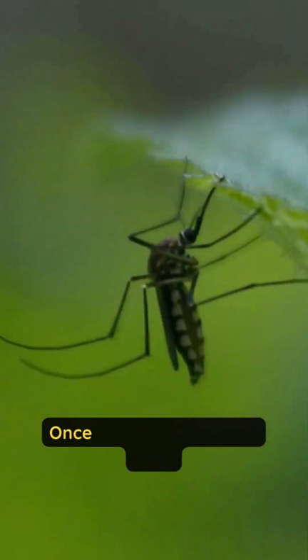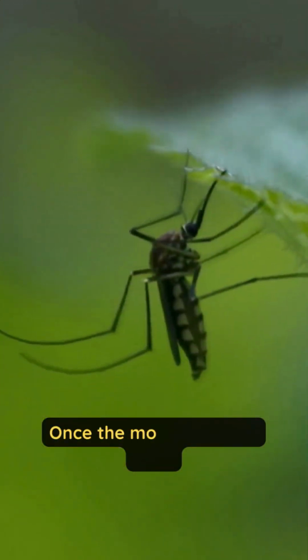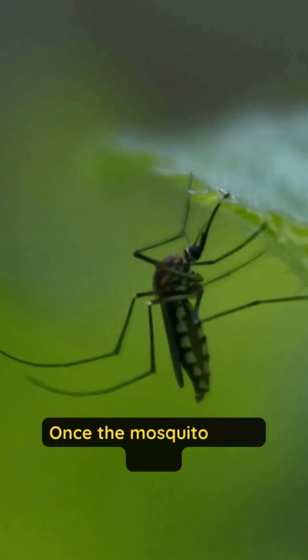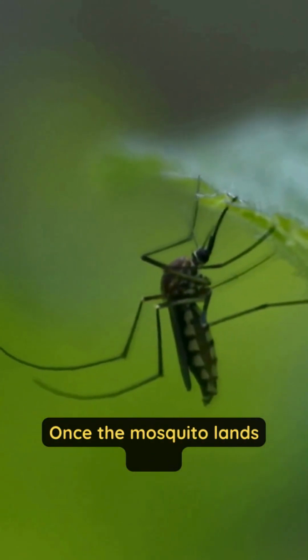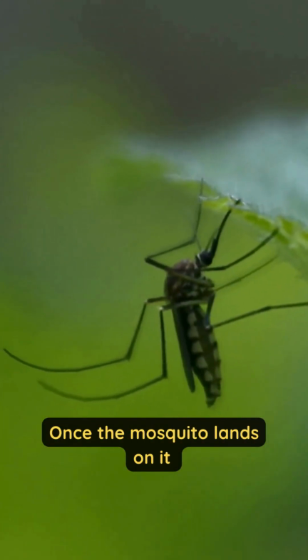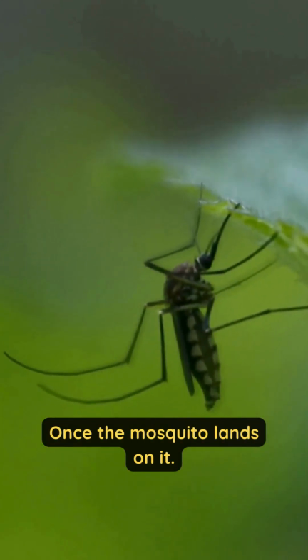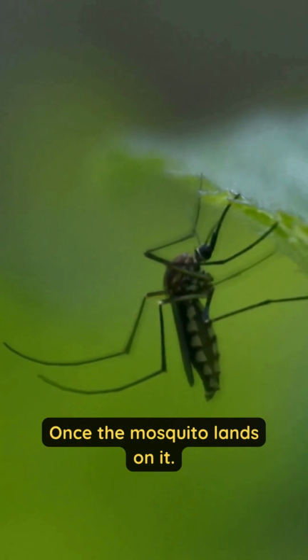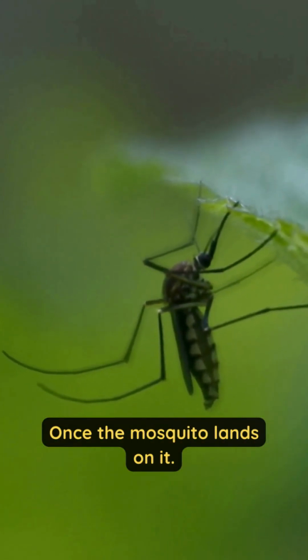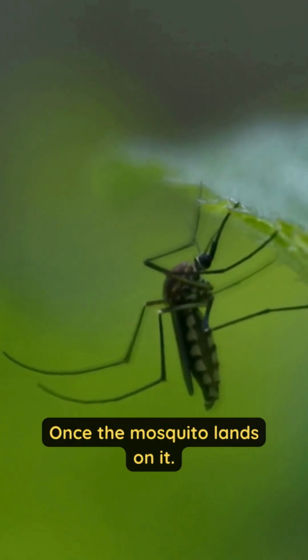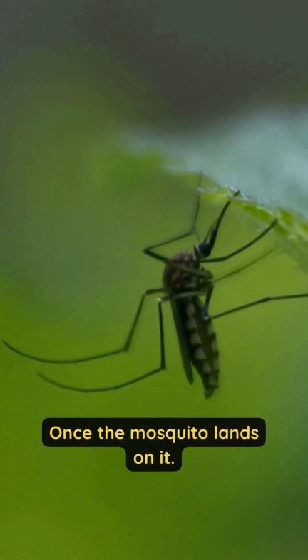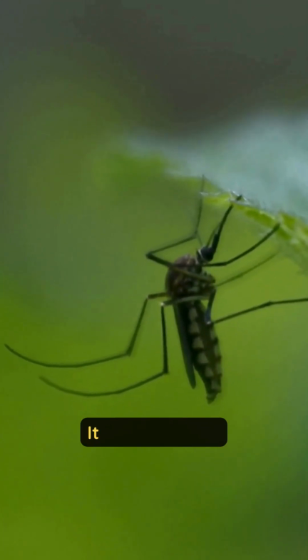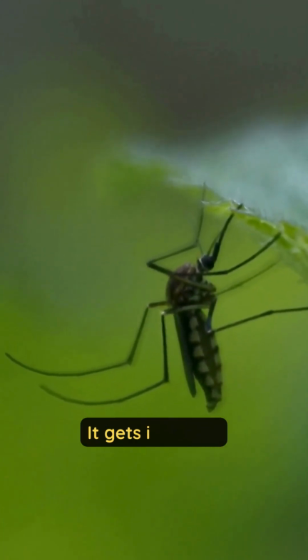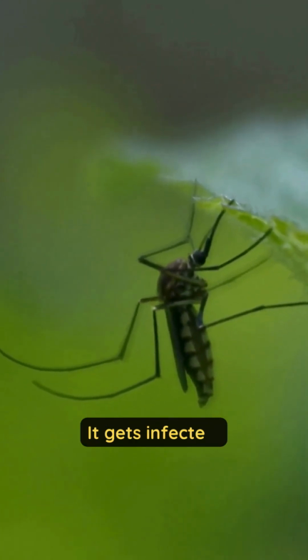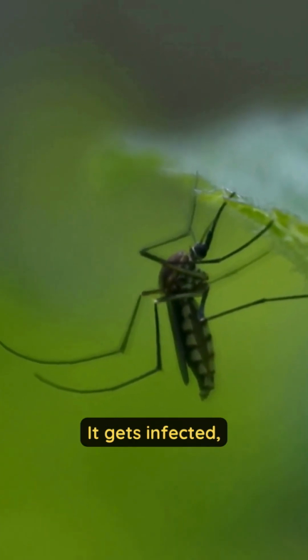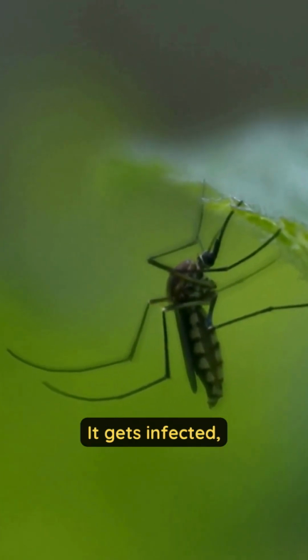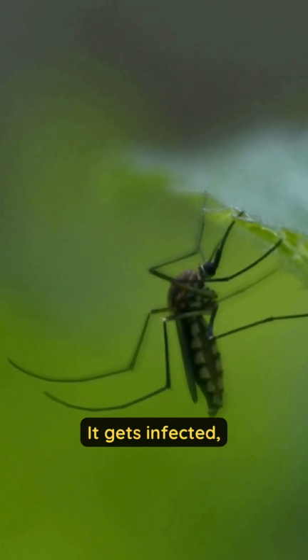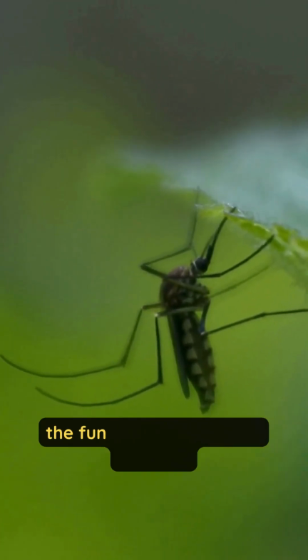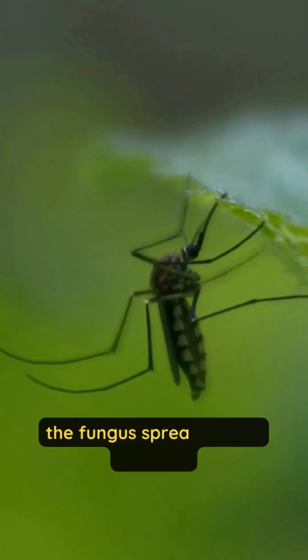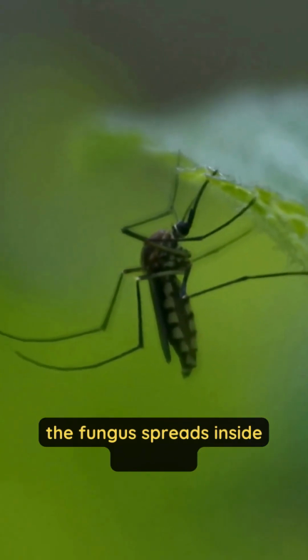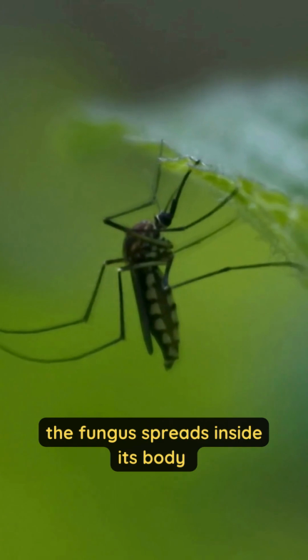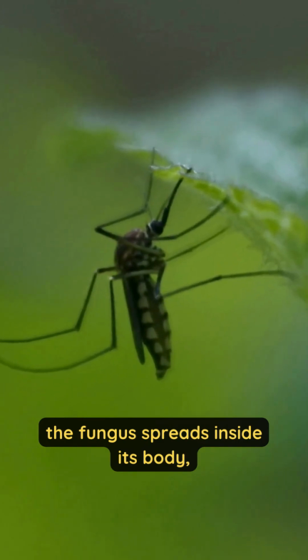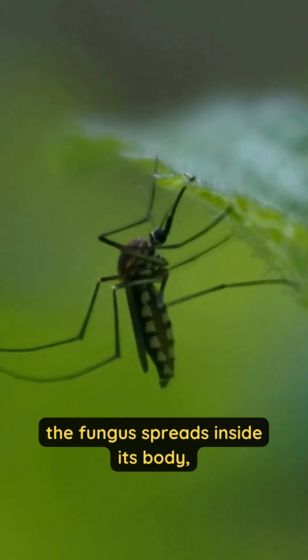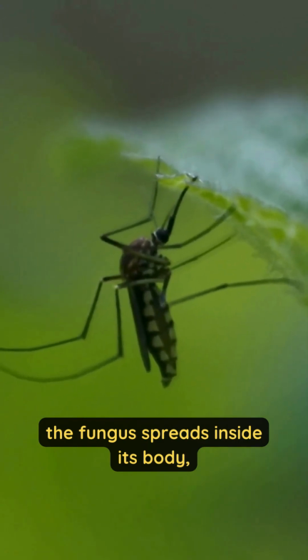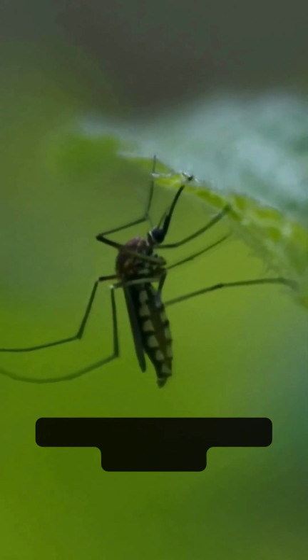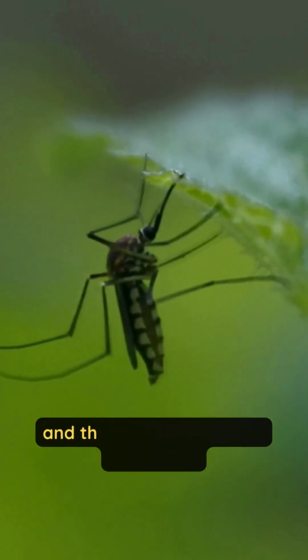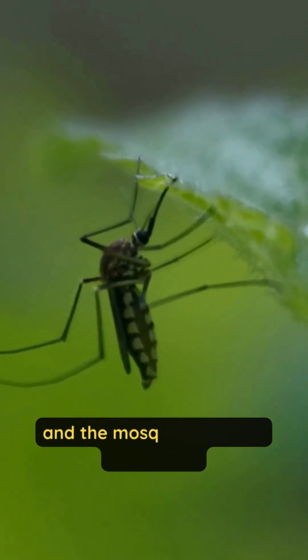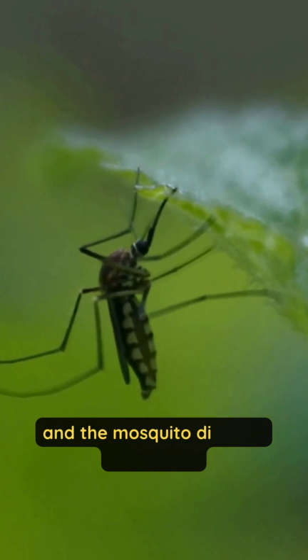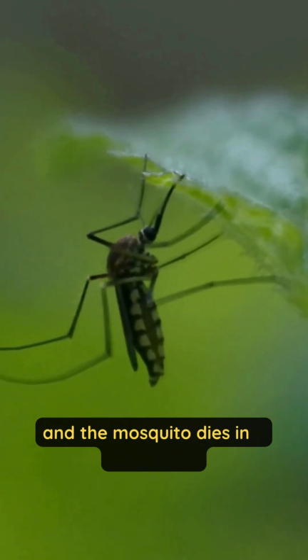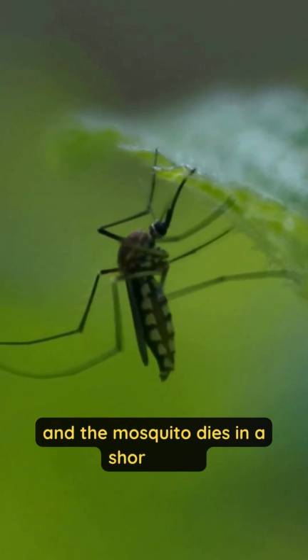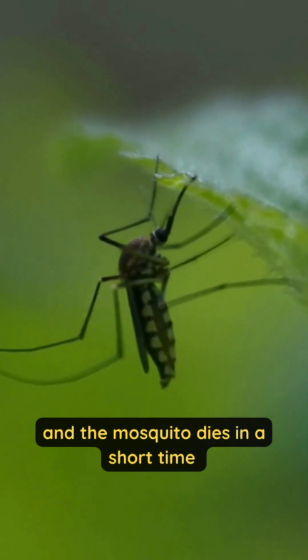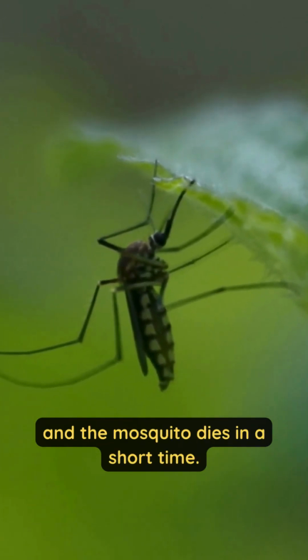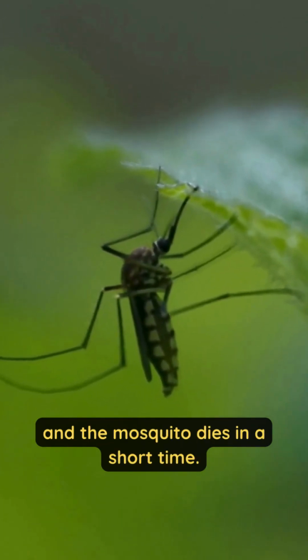Once the mosquito lands on it, it gets infected. The fungus spreads inside its body, and the mosquito dies in a short time.